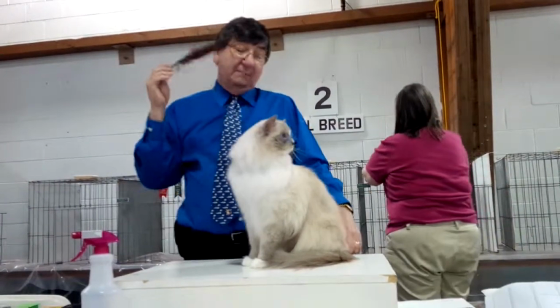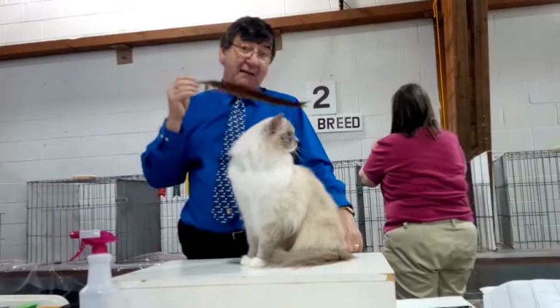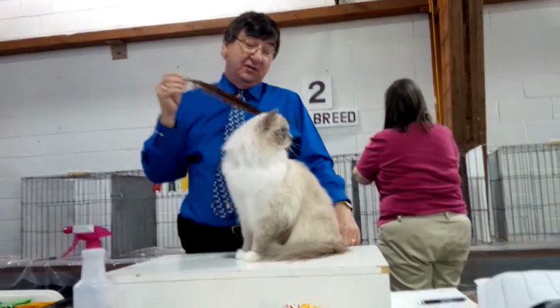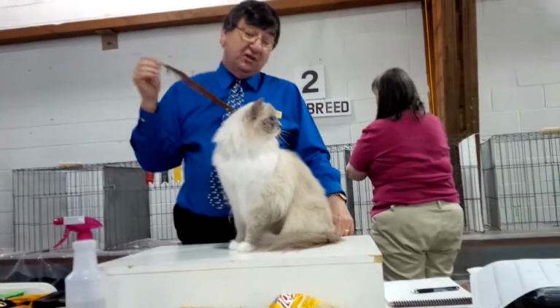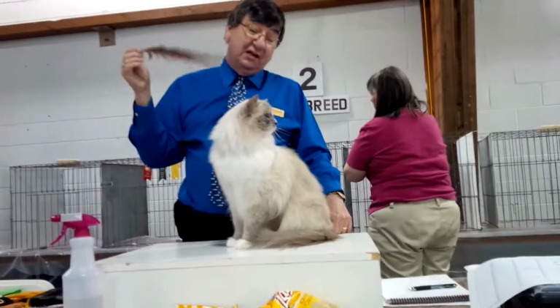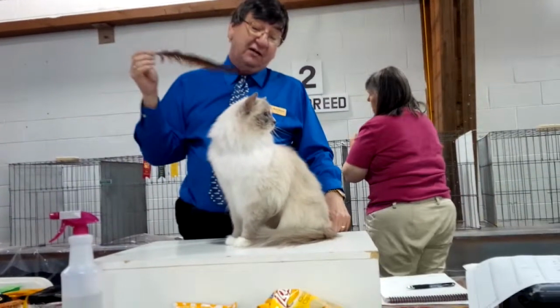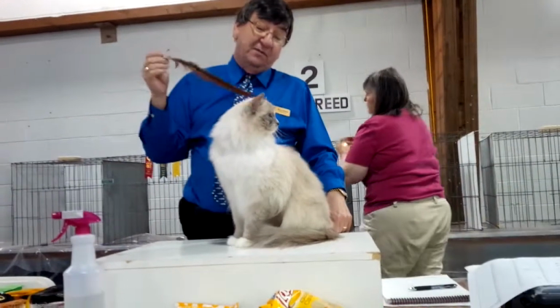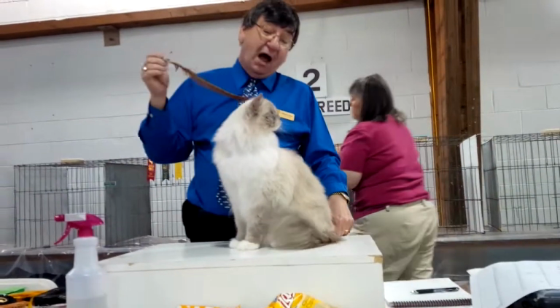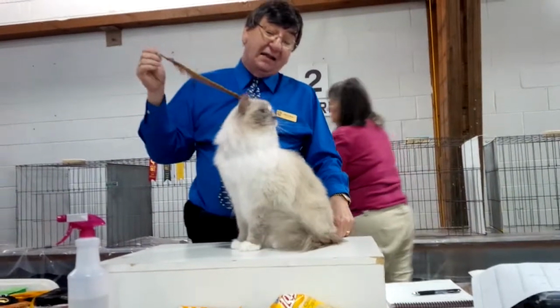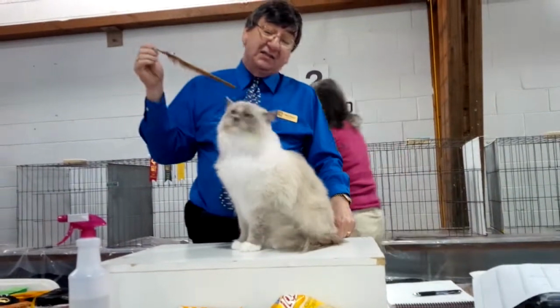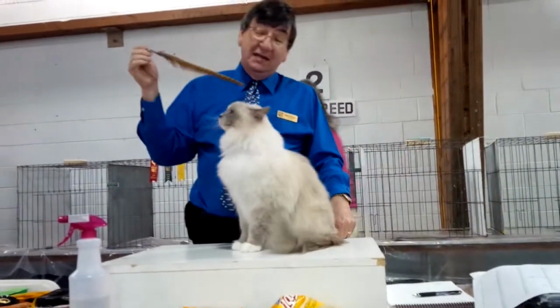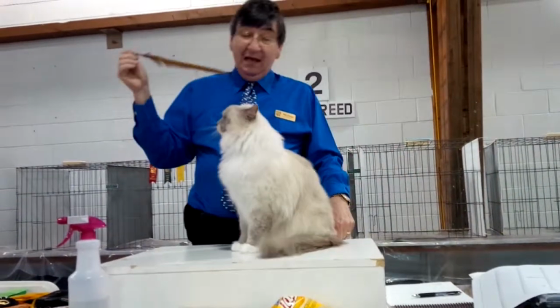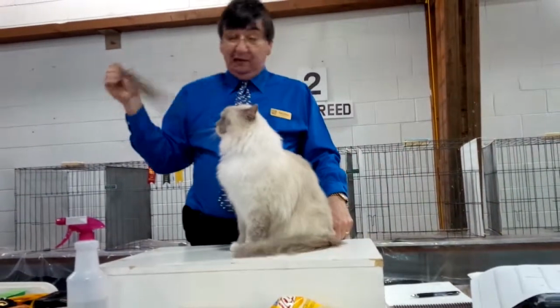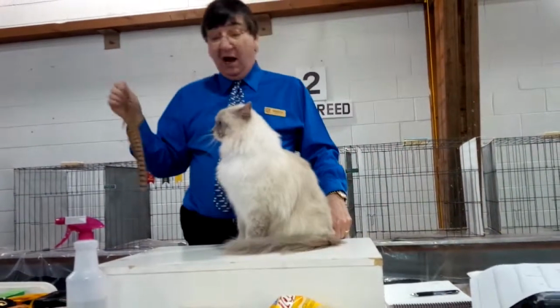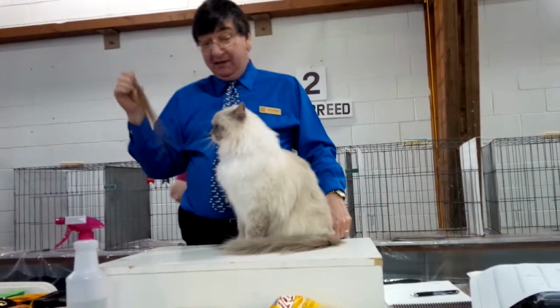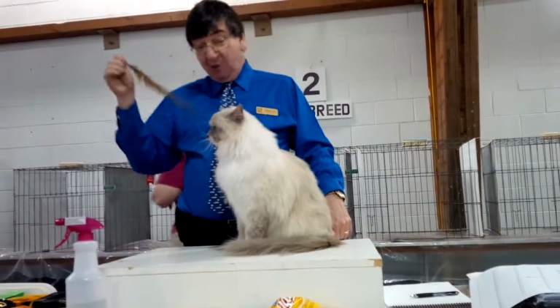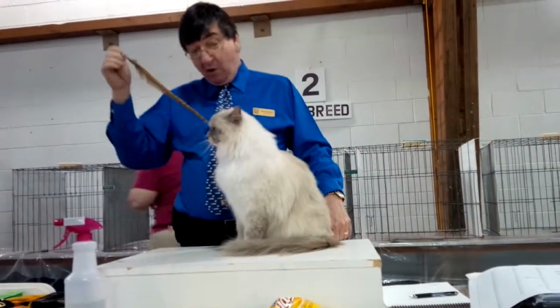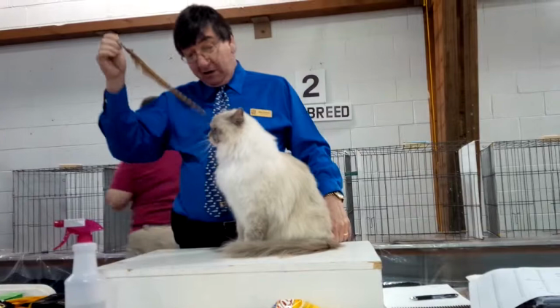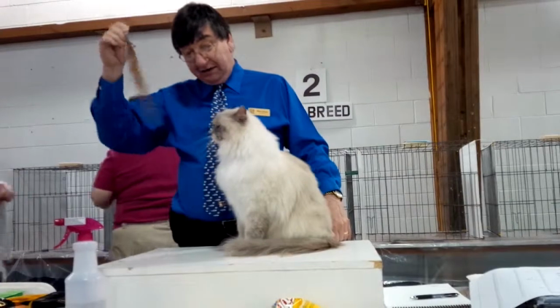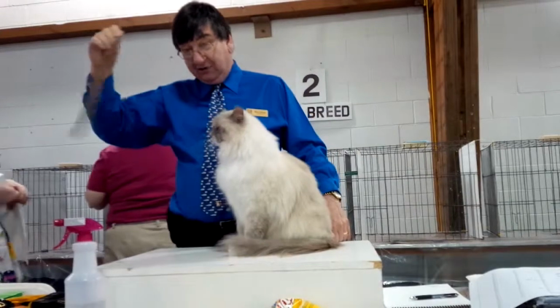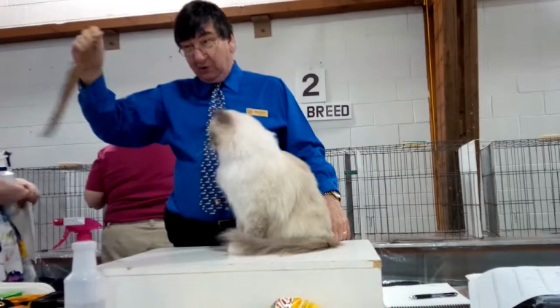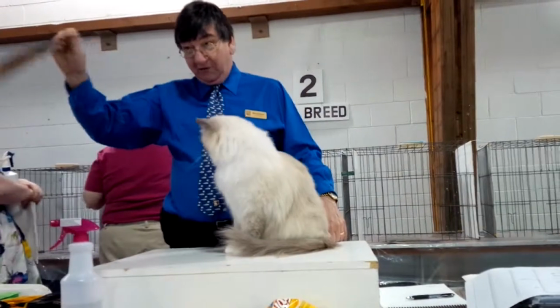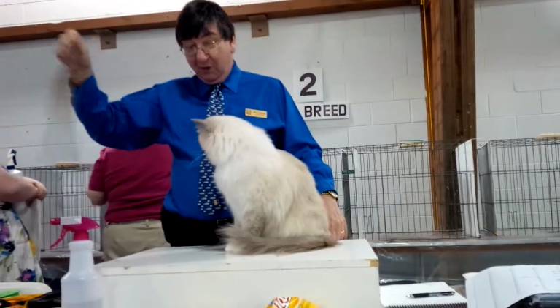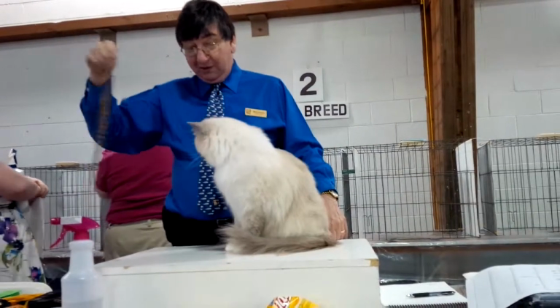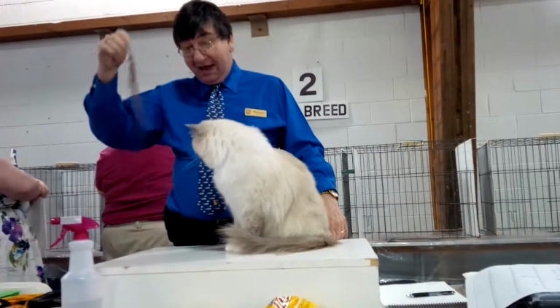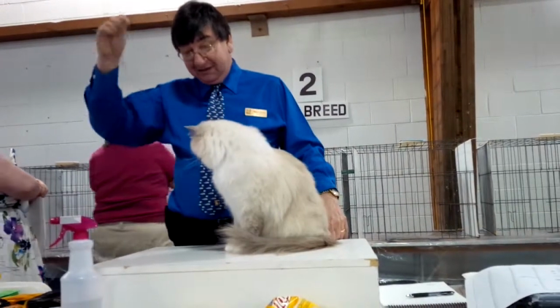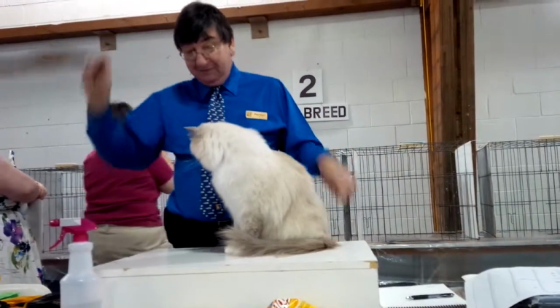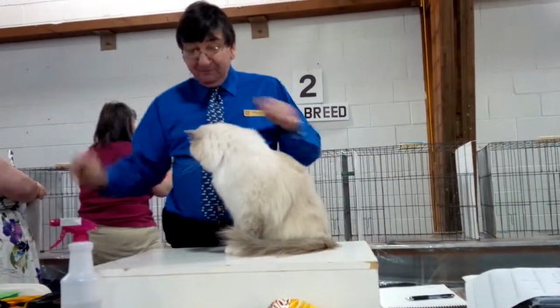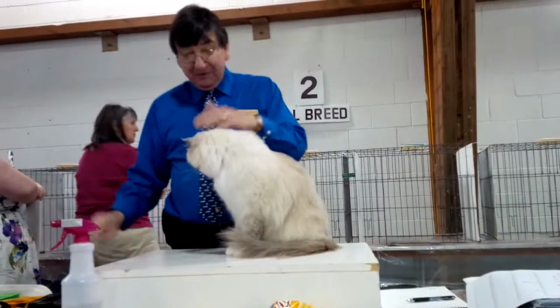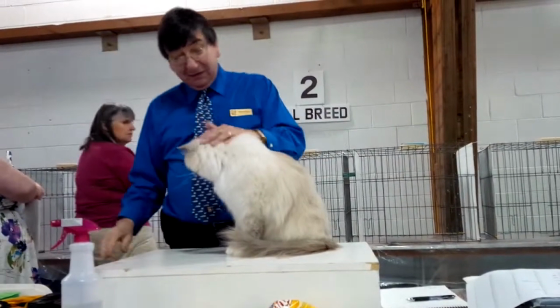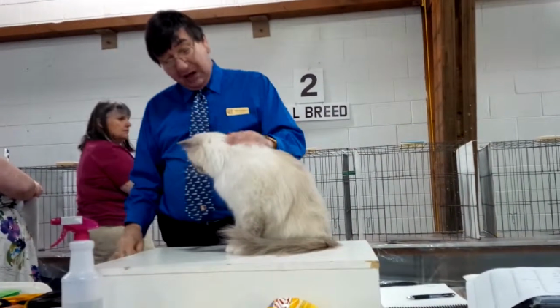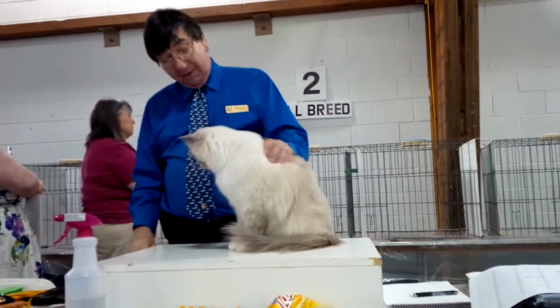Sometimes it's just a little spot. A lot of them, though, are like this — sort of an hourglass shape.